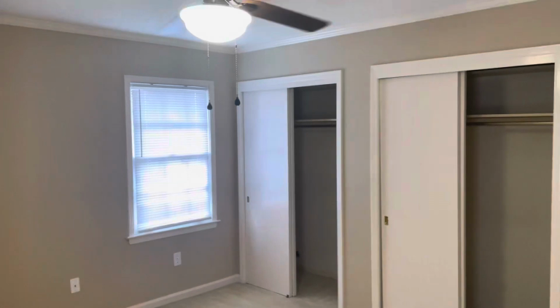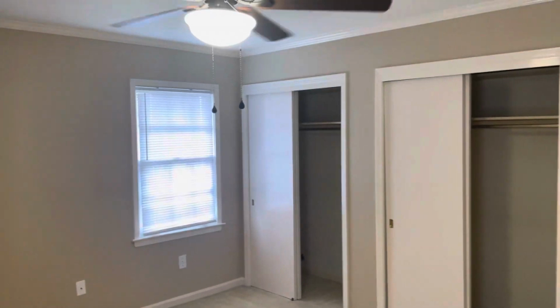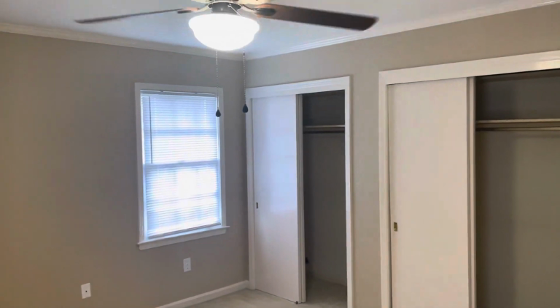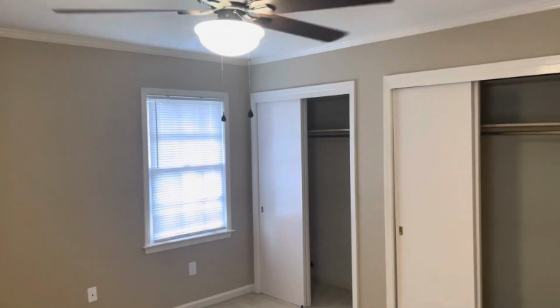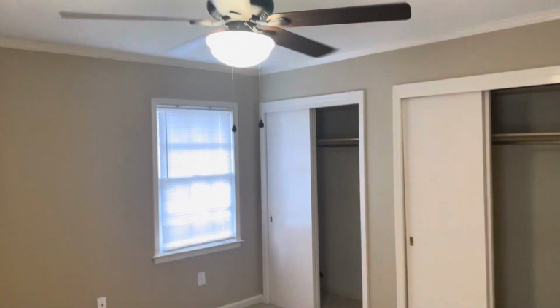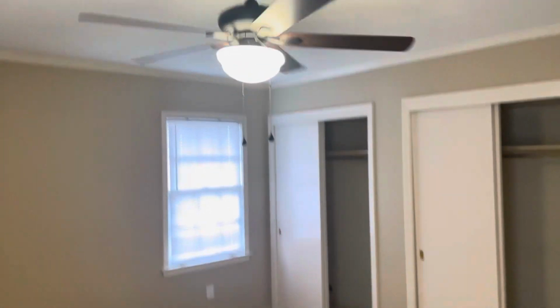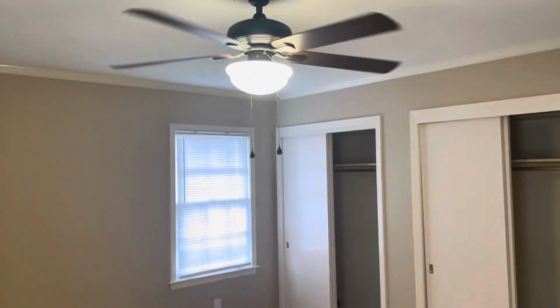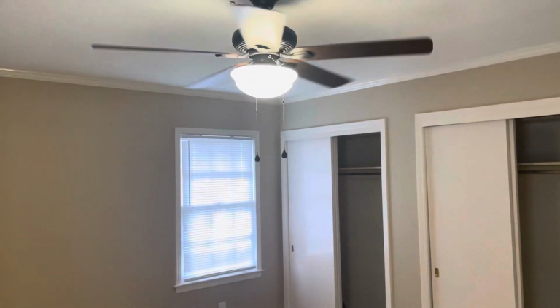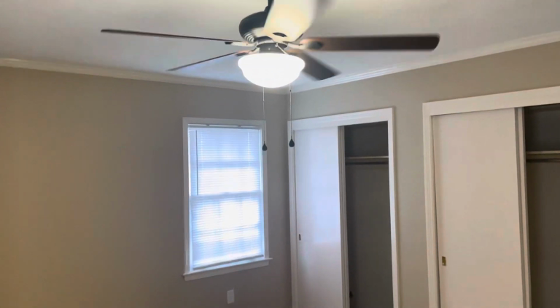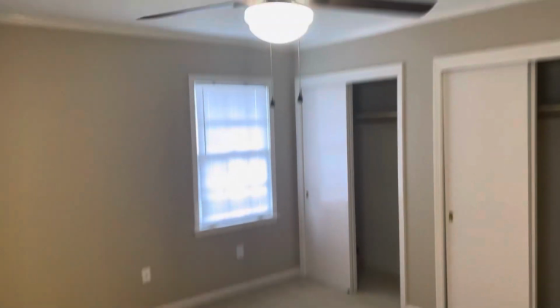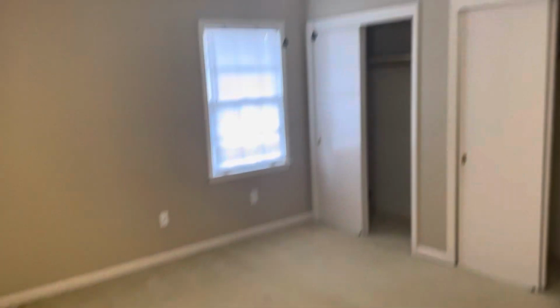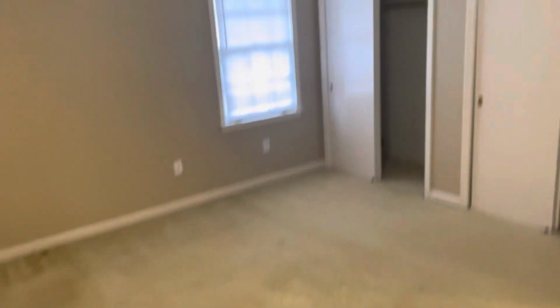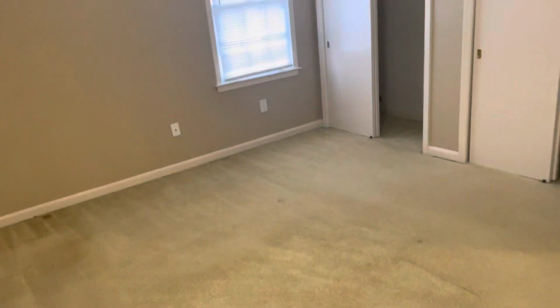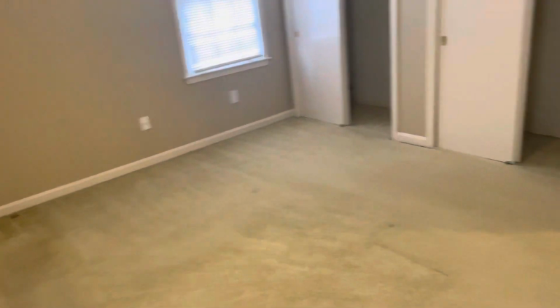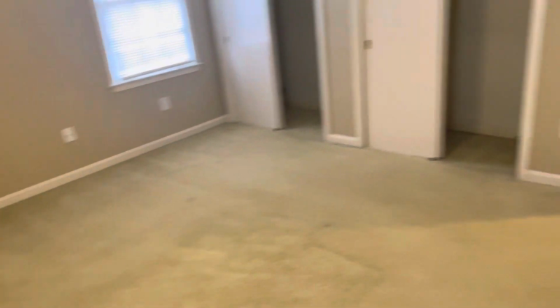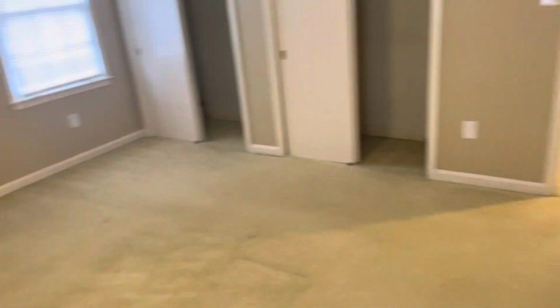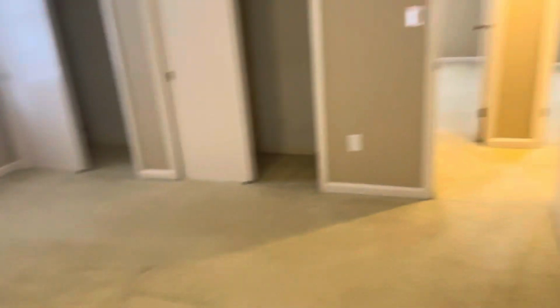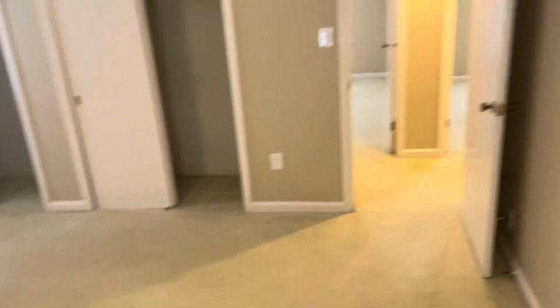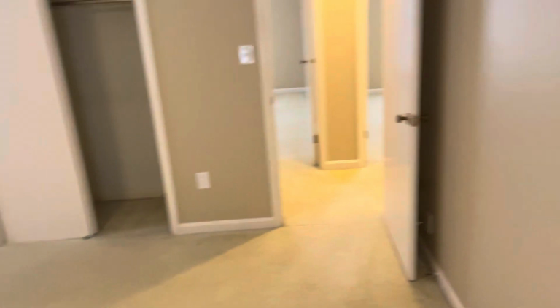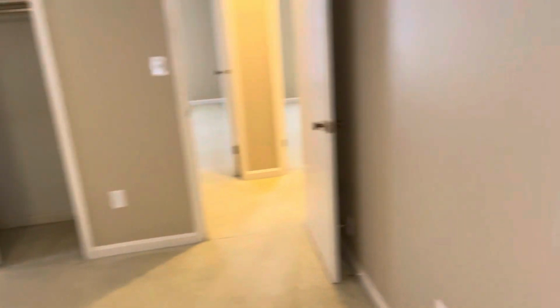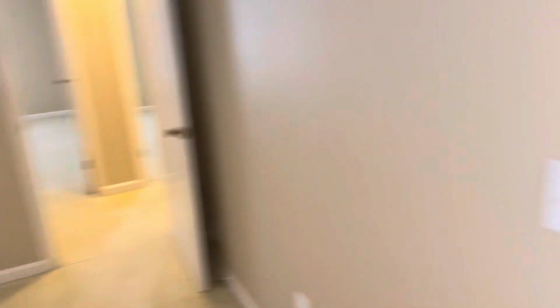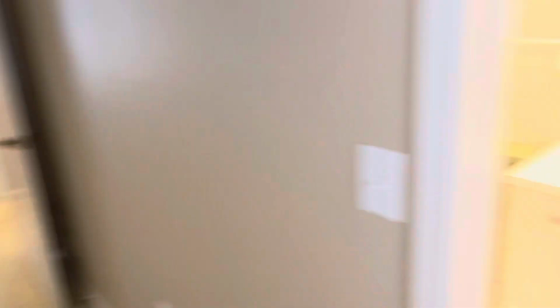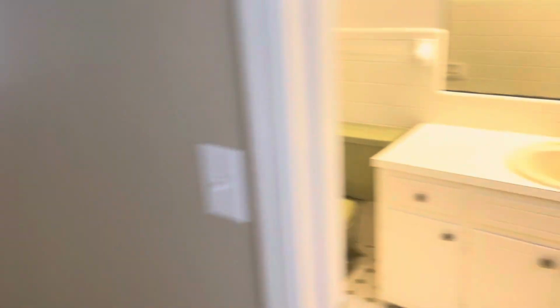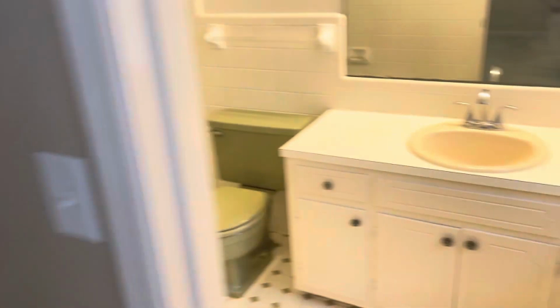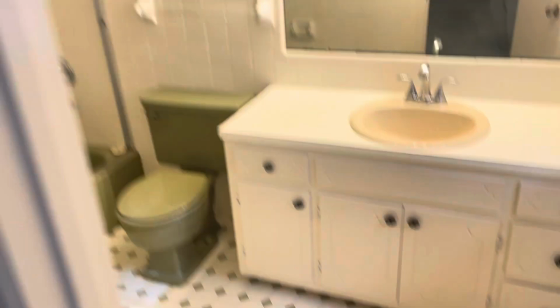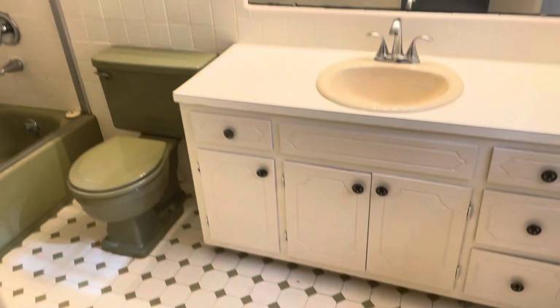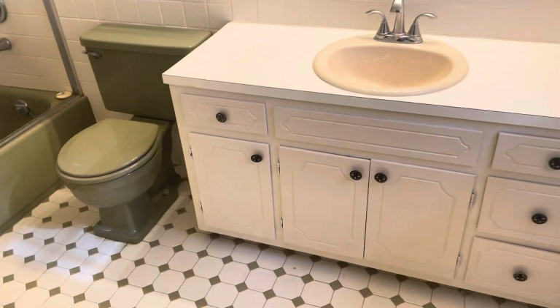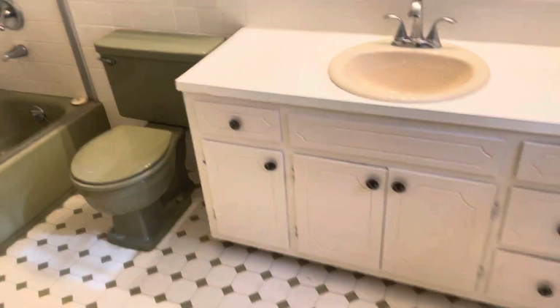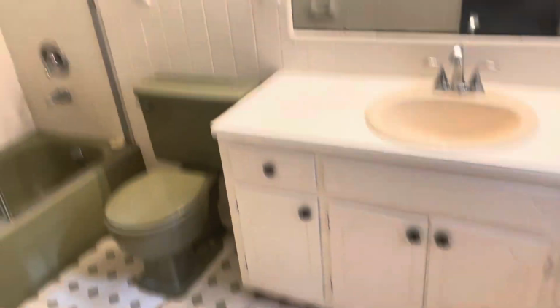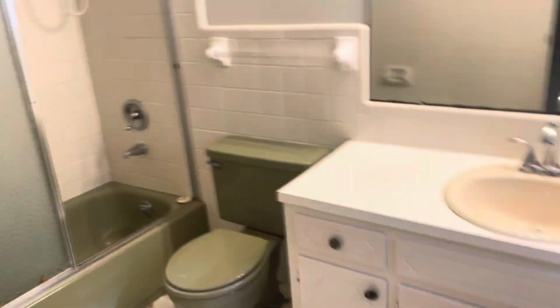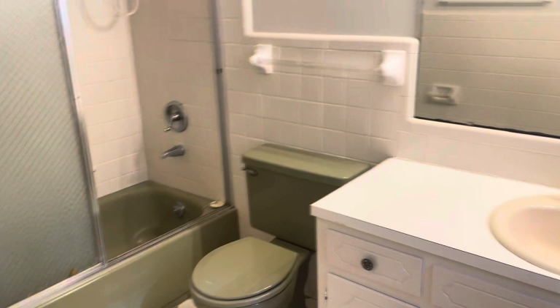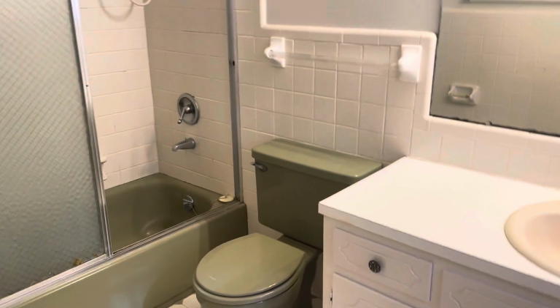Hey guys, welcome to Oxmoor. We'll start you guys out in the master bedroom and master bath.